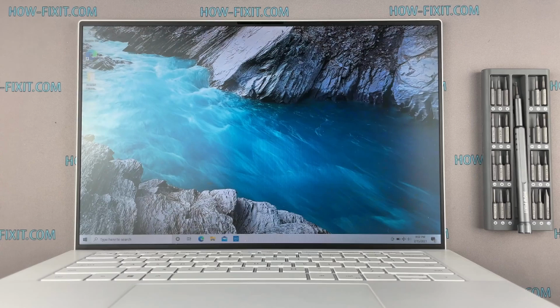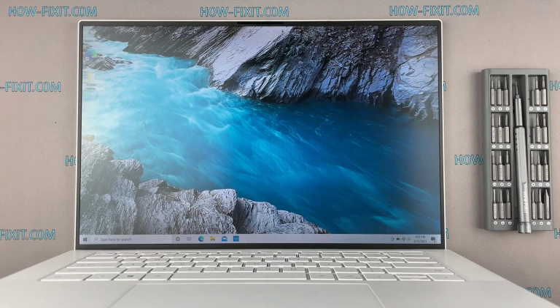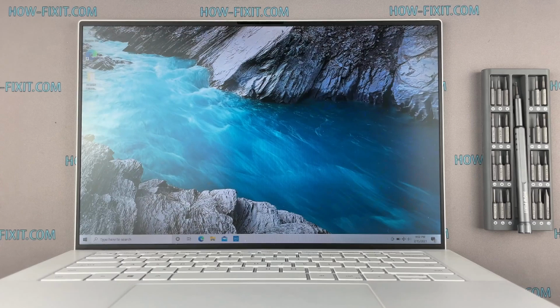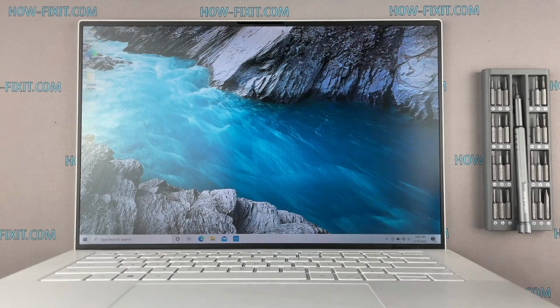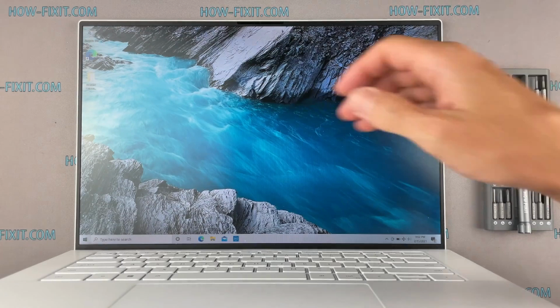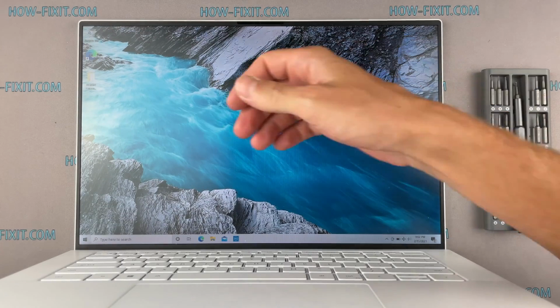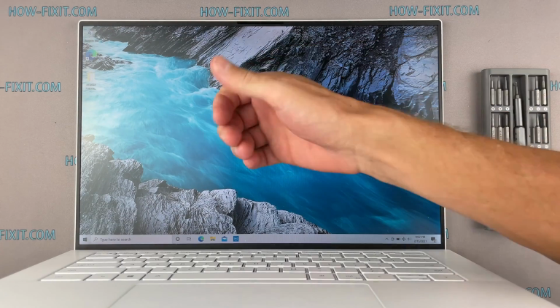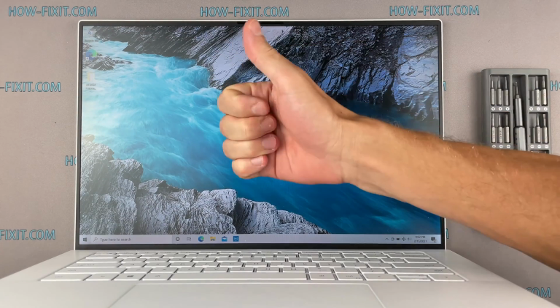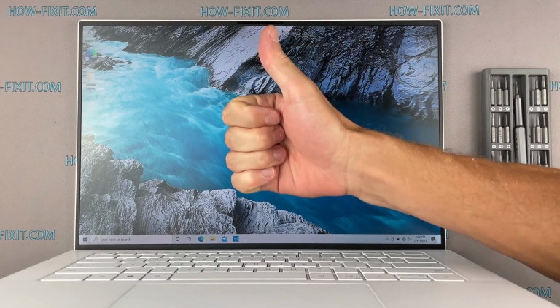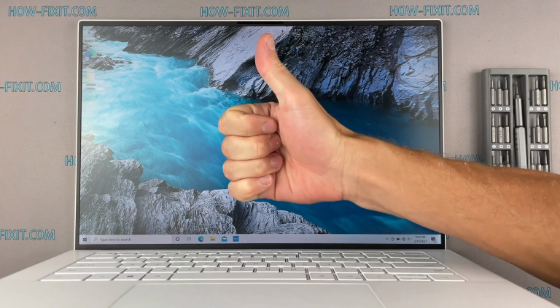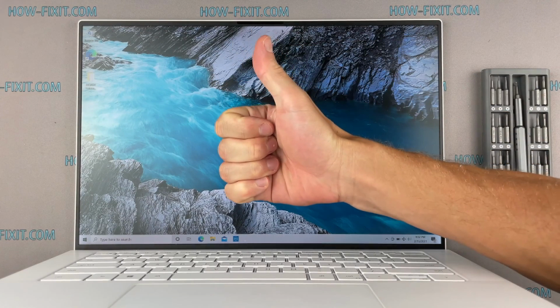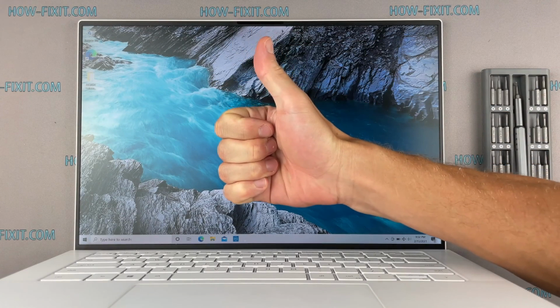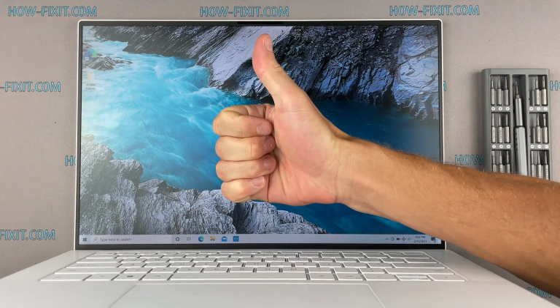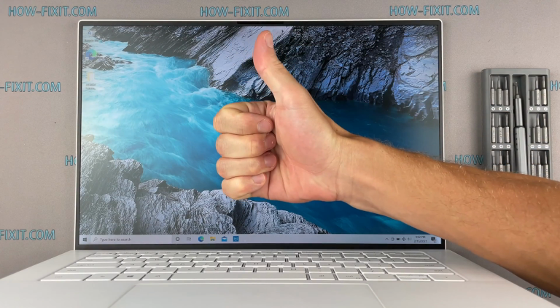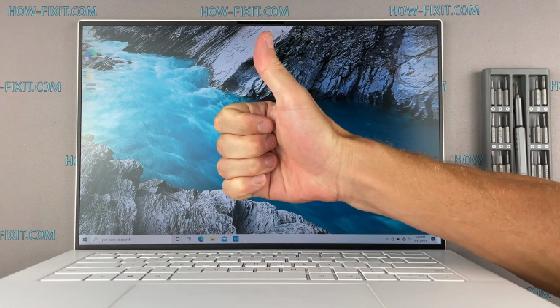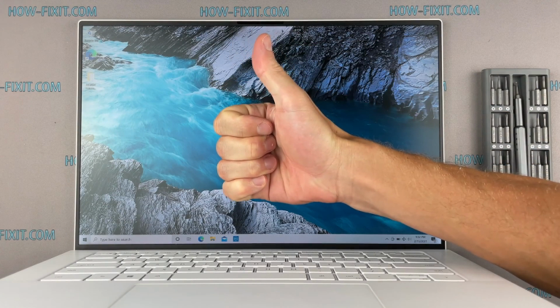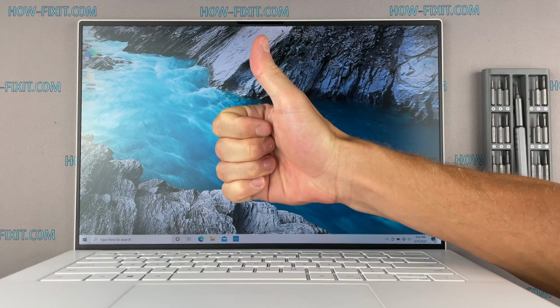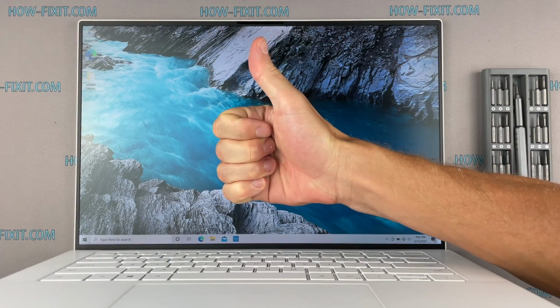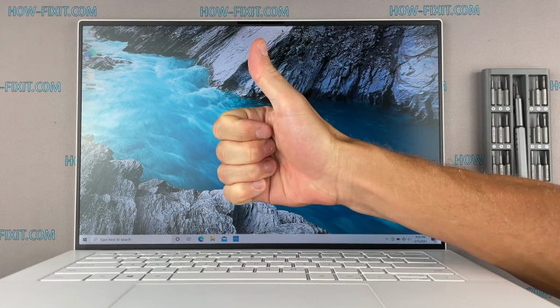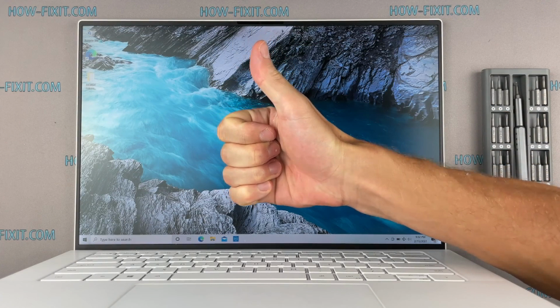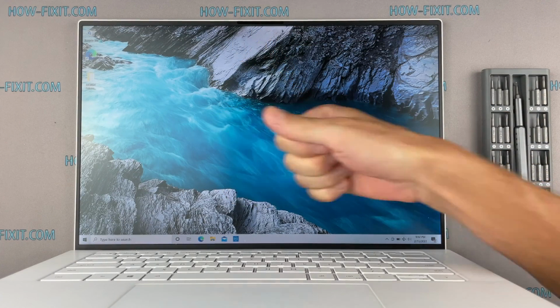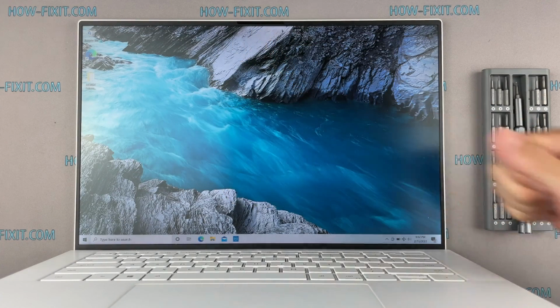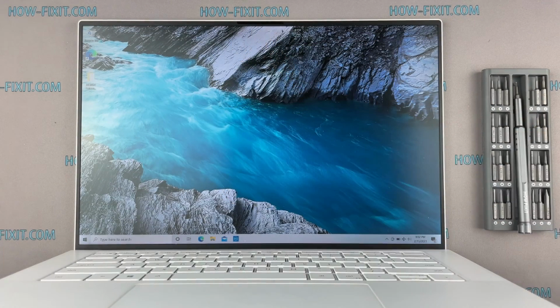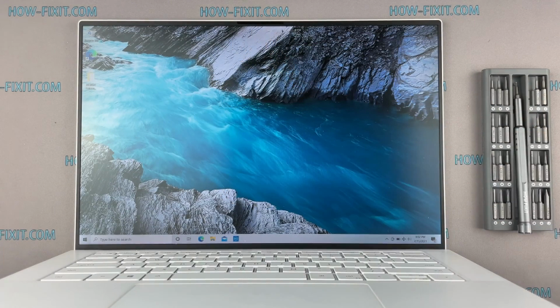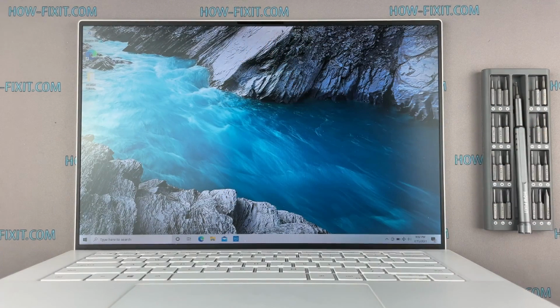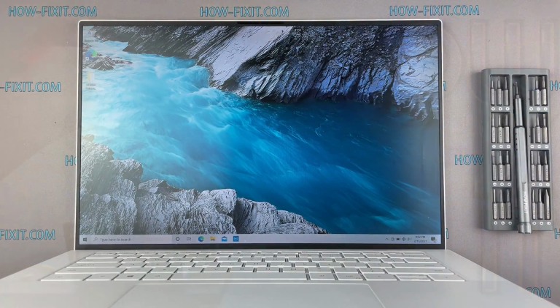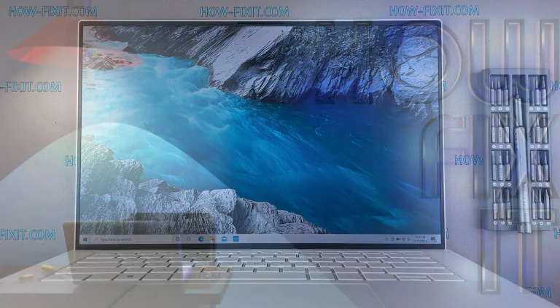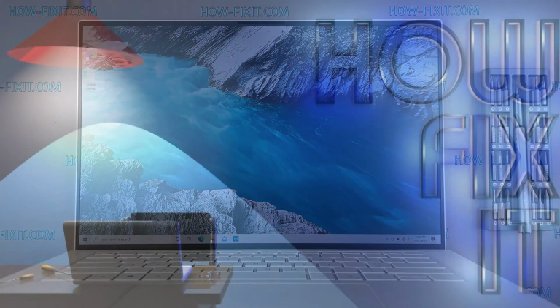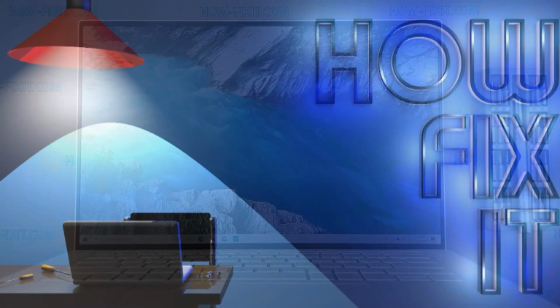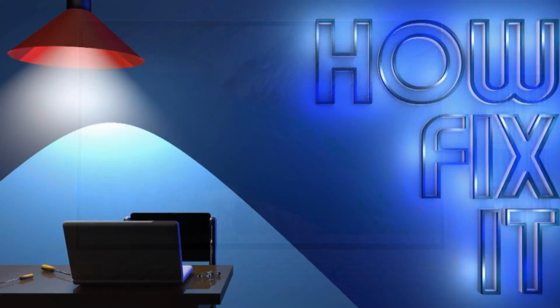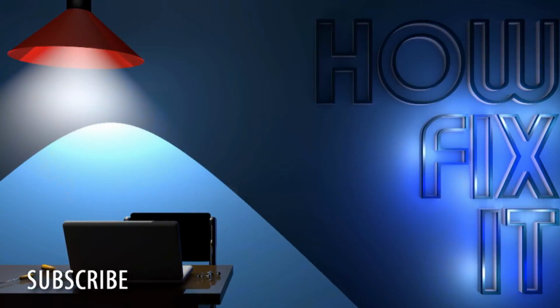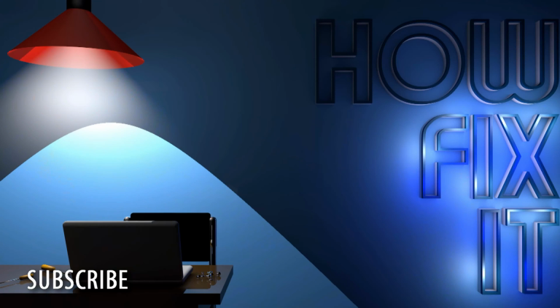Well, as that's all, you were on HowFixit and see you guys next time. Thank you.